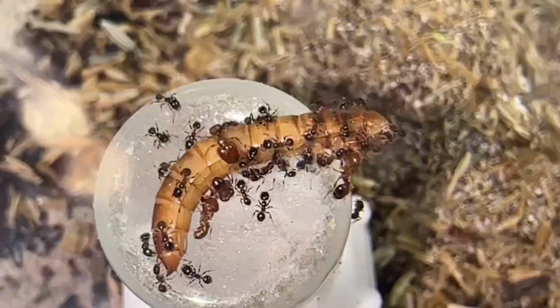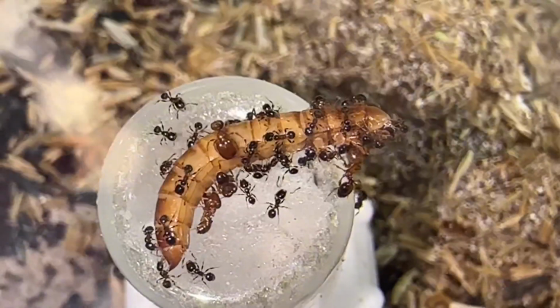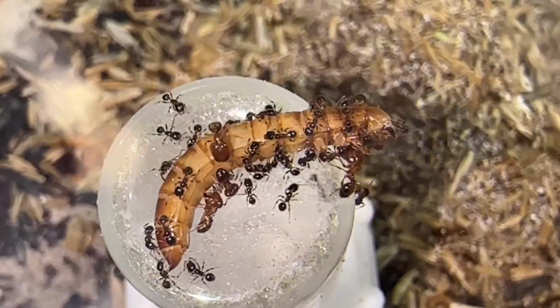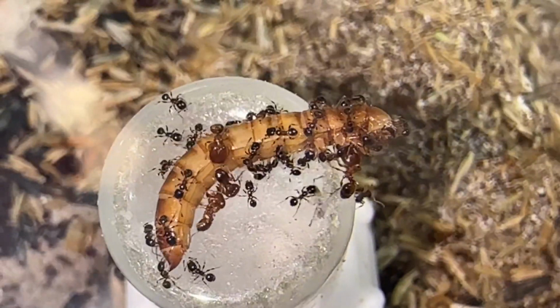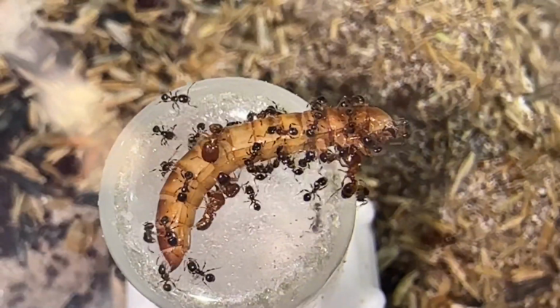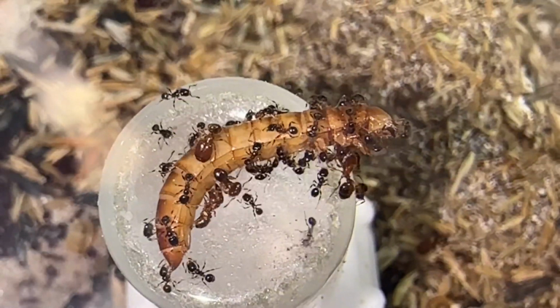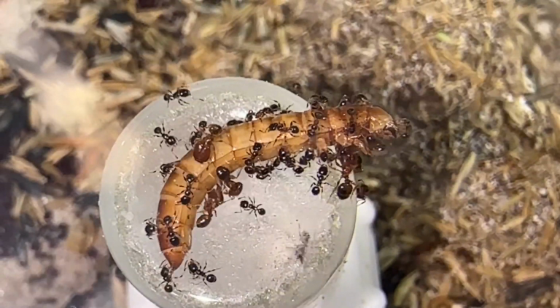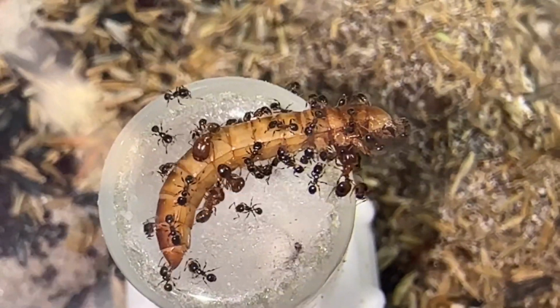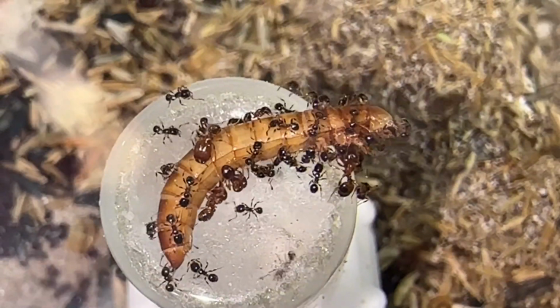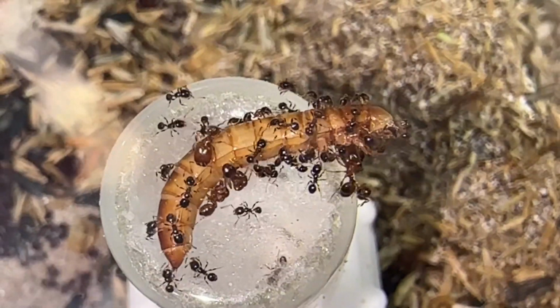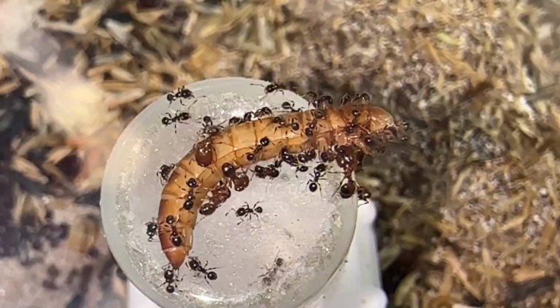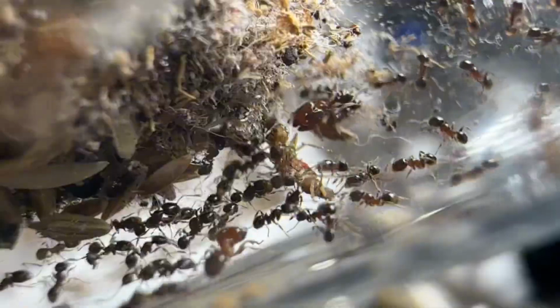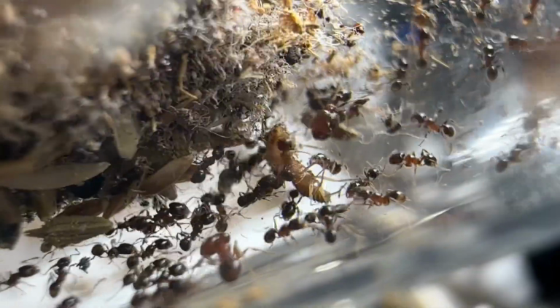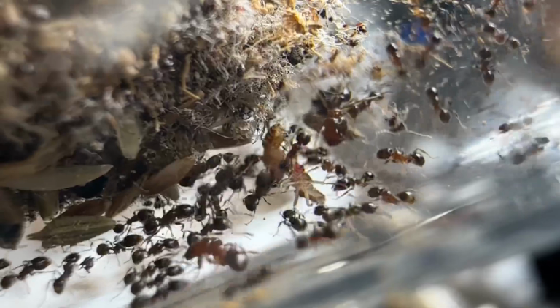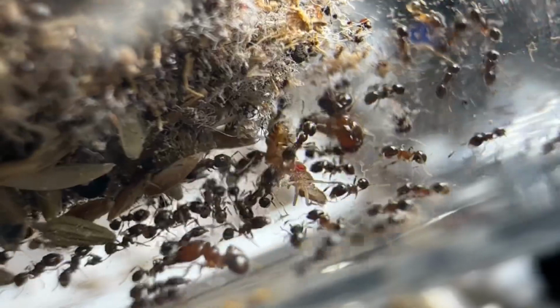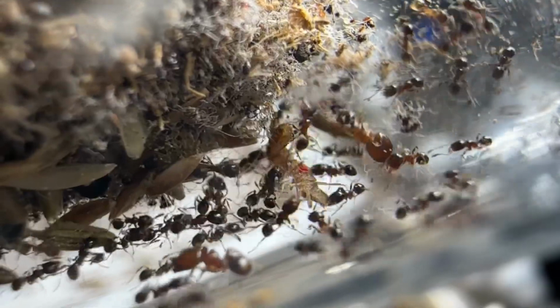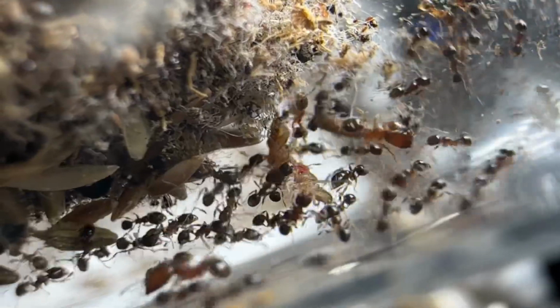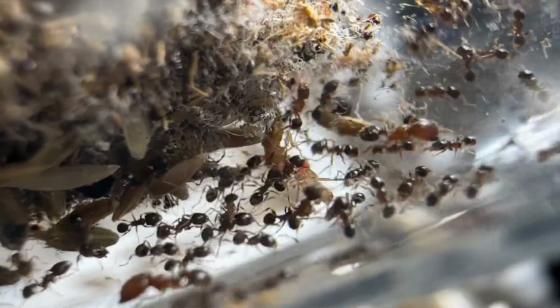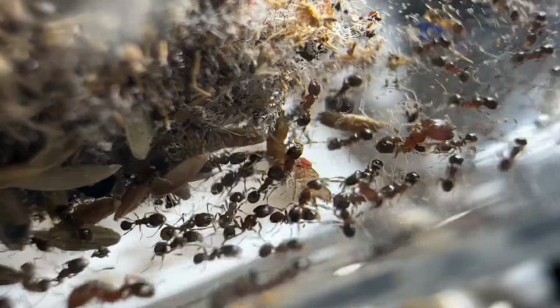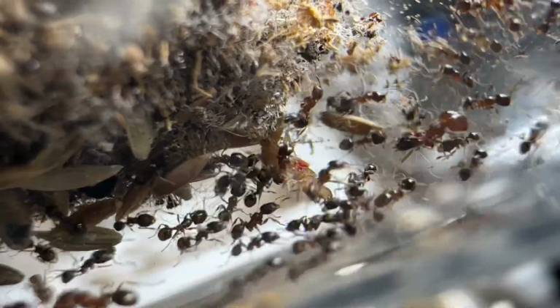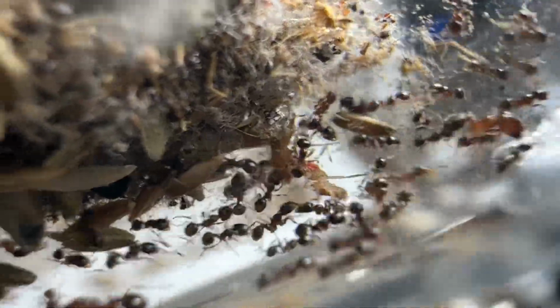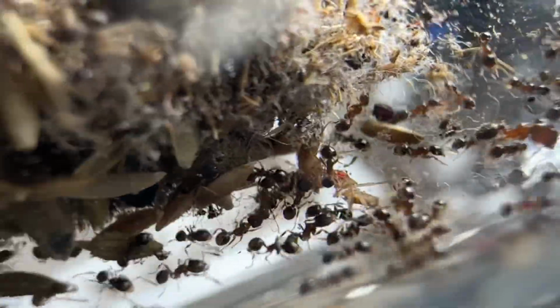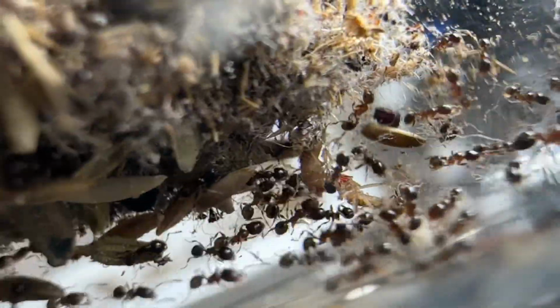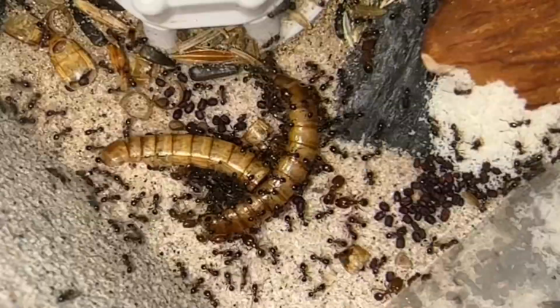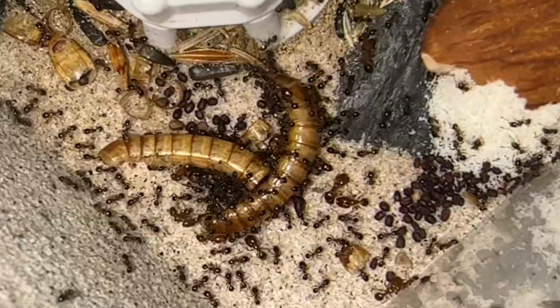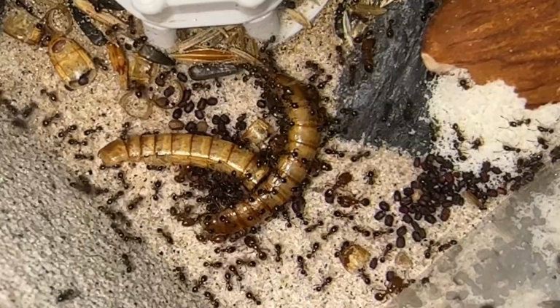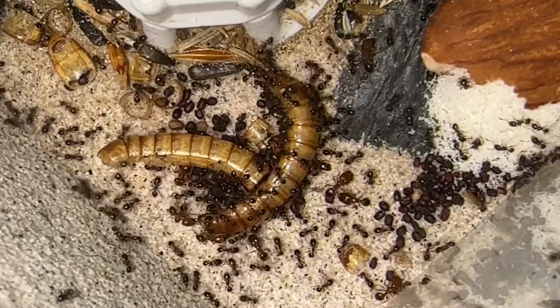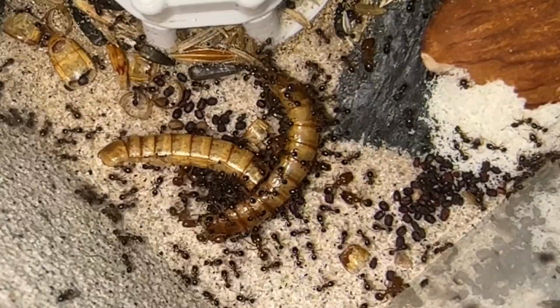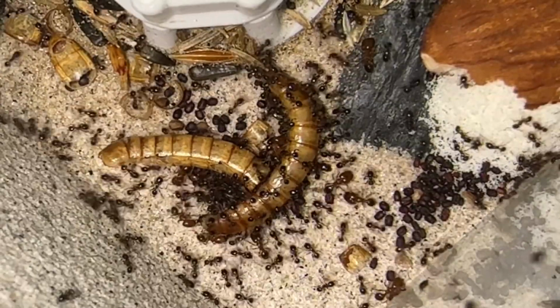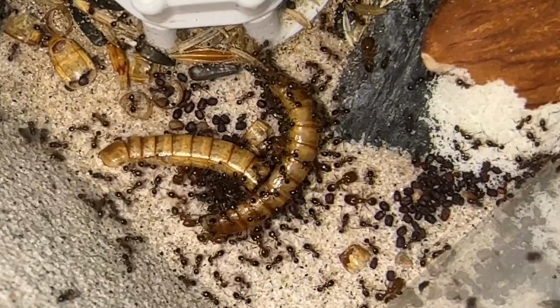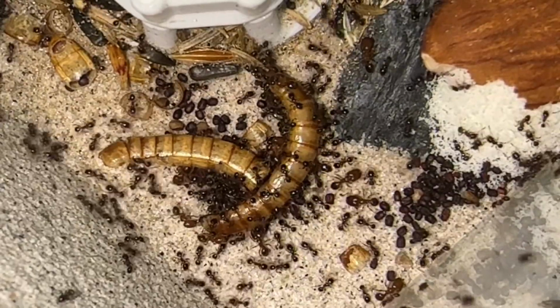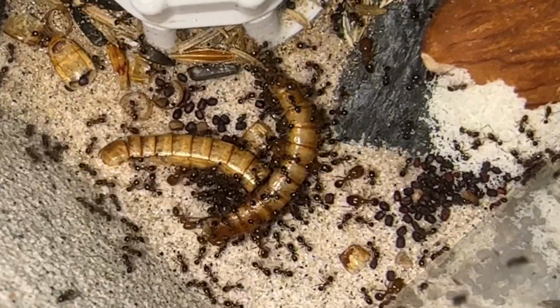As for protein, these ants are very generalist. Fruit flies seem to be their favorite, but they can eat other insects and will do so happily.